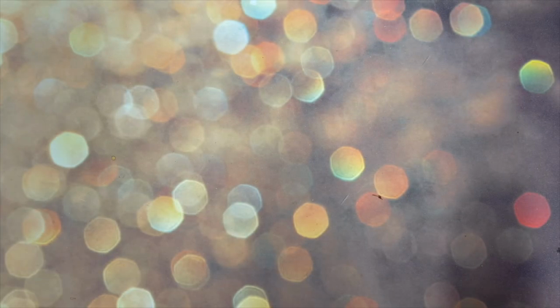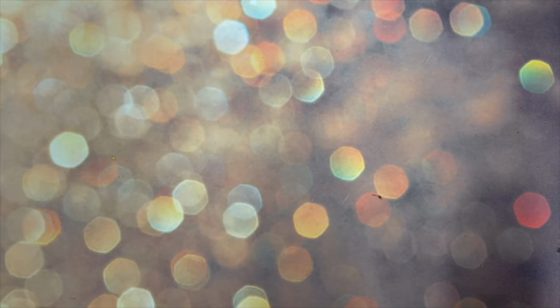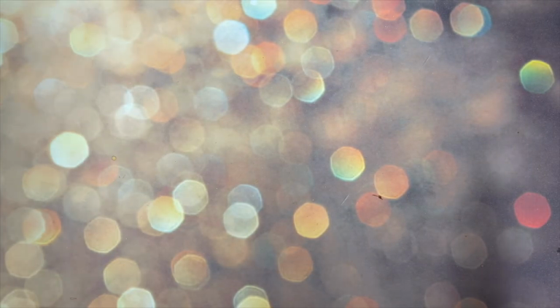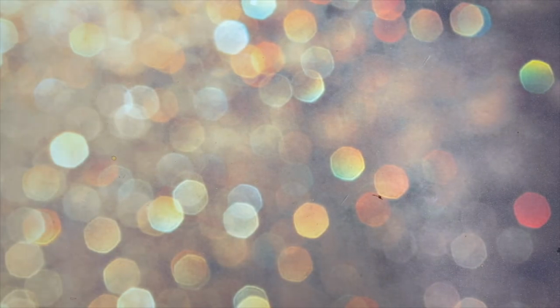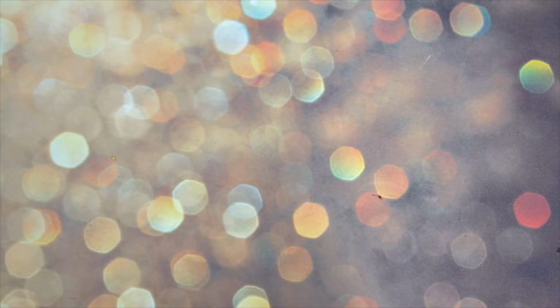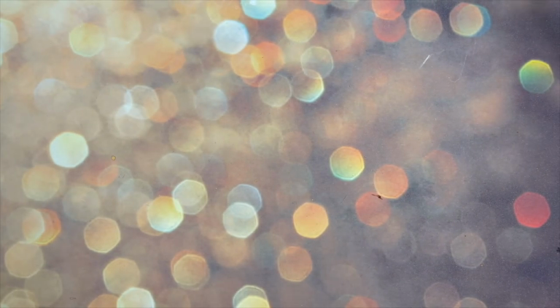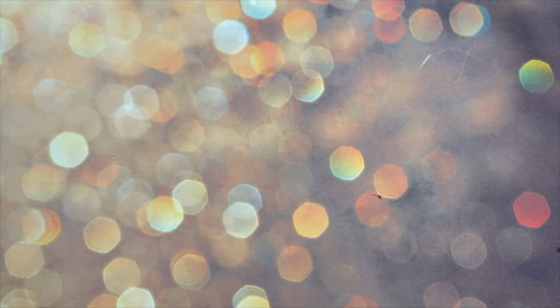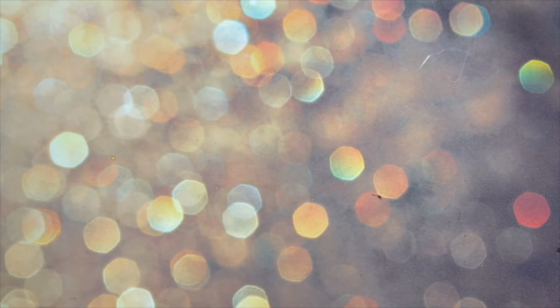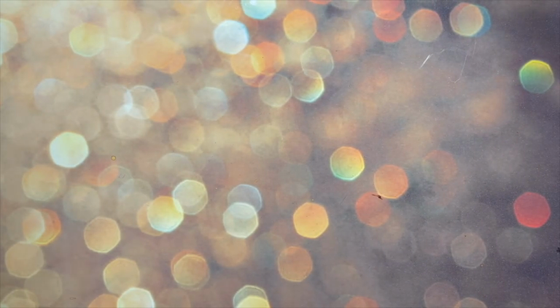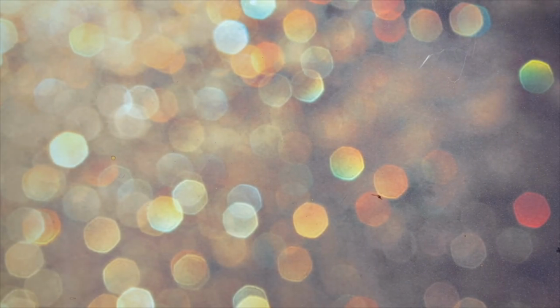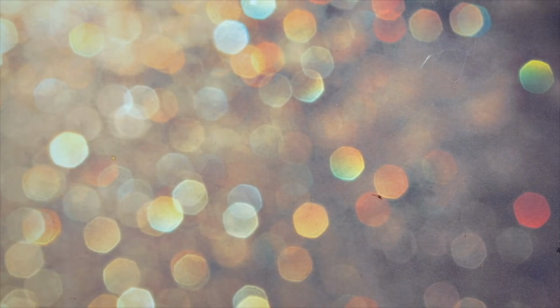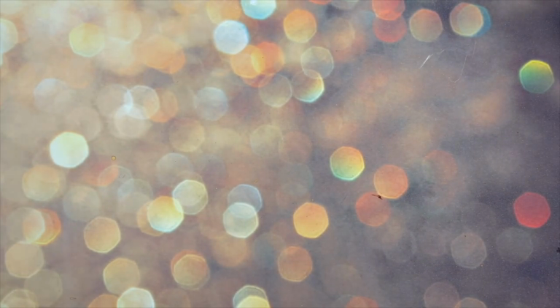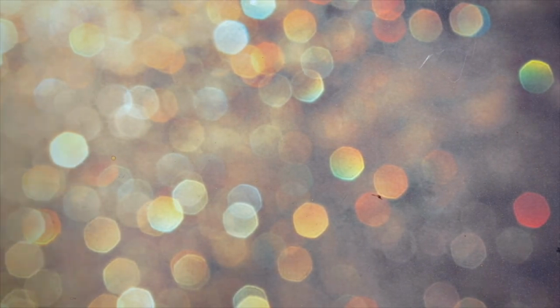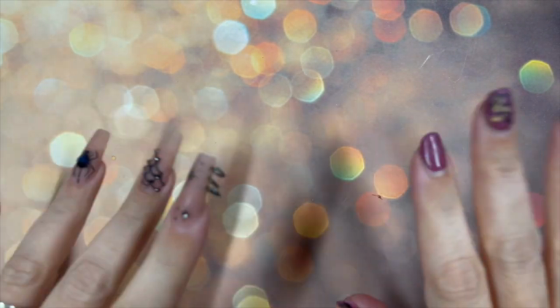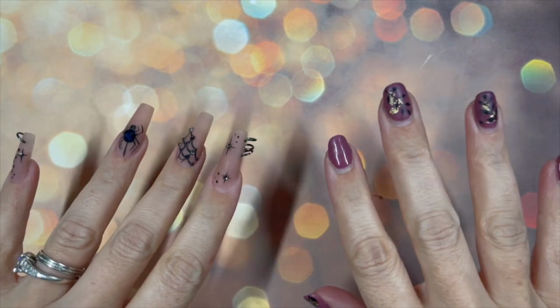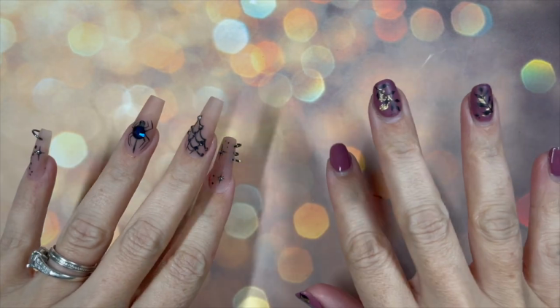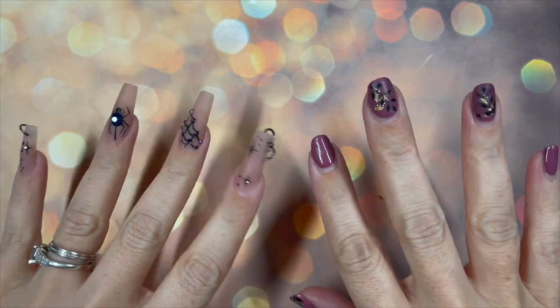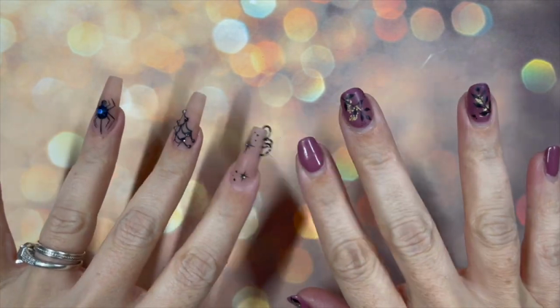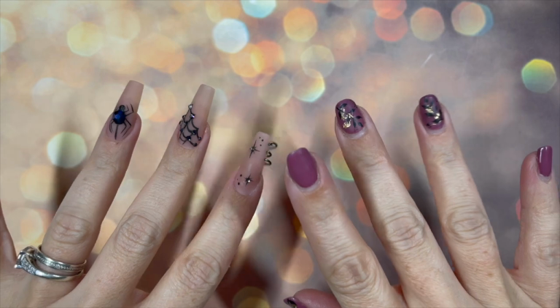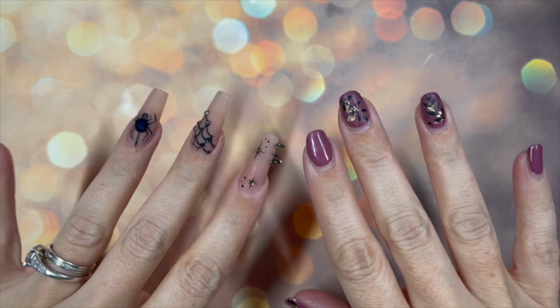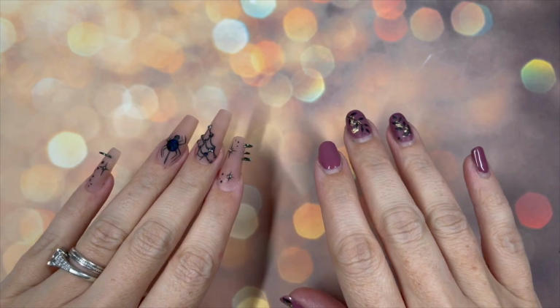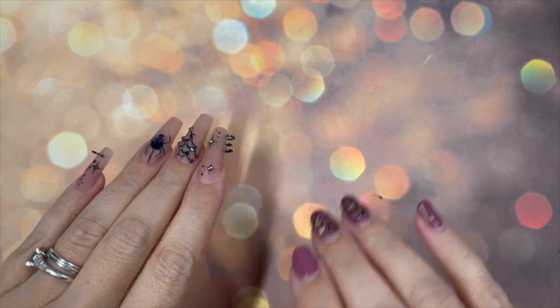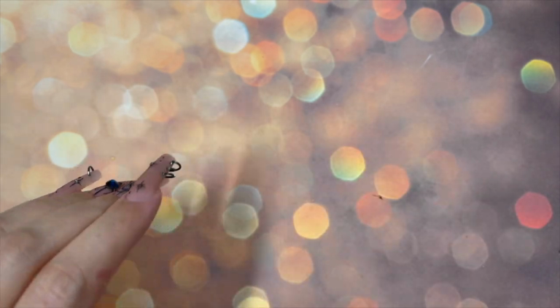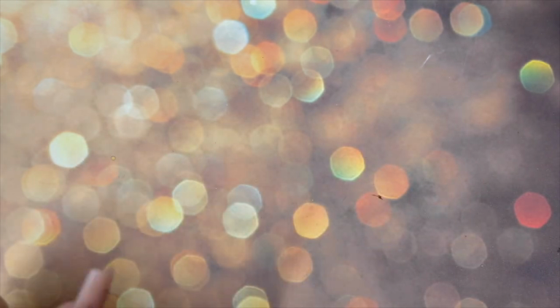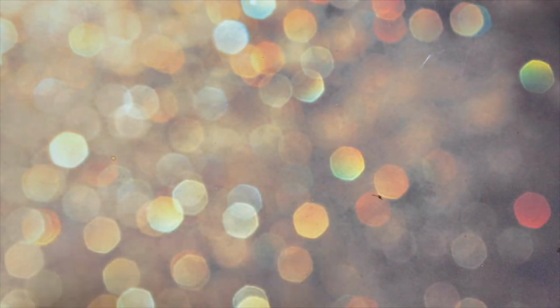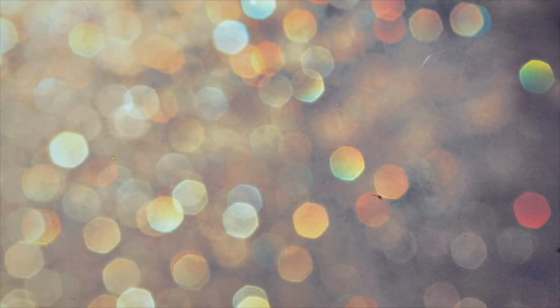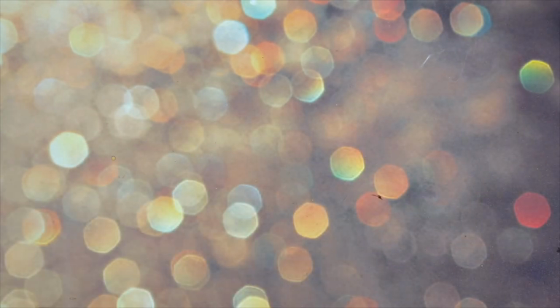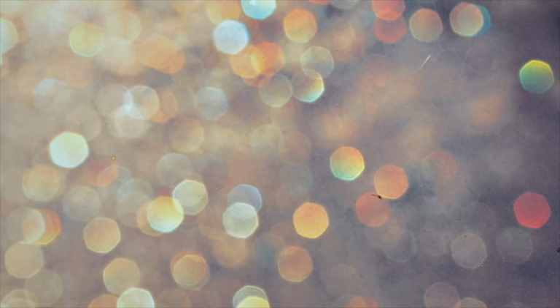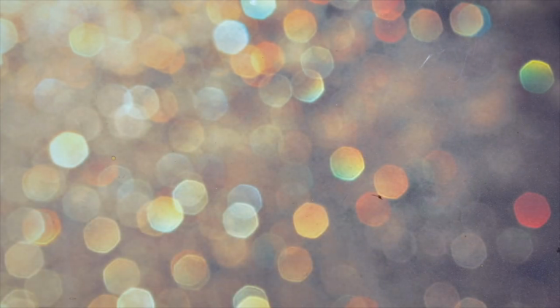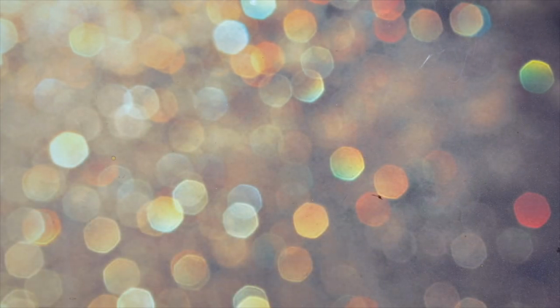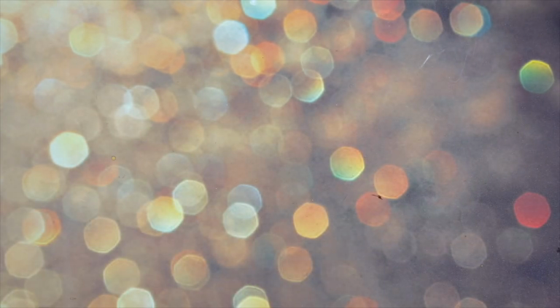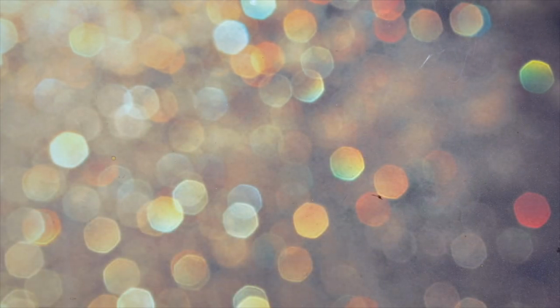Hello my loves! This is a little bit later than usual because I've had a very busy day, but I wanted to show you some really quick, simple Halloween nails.